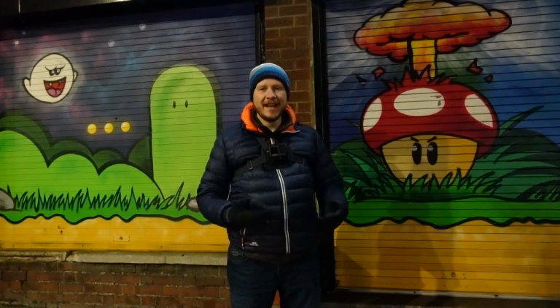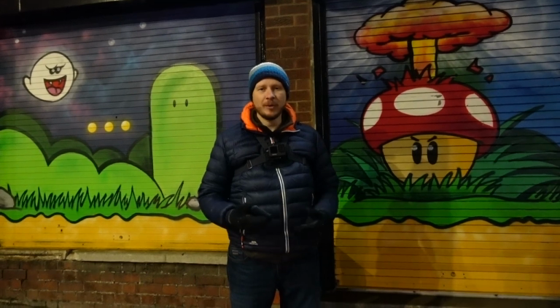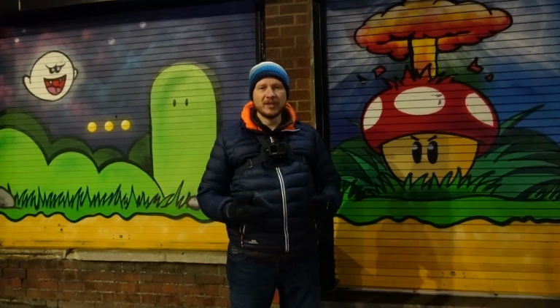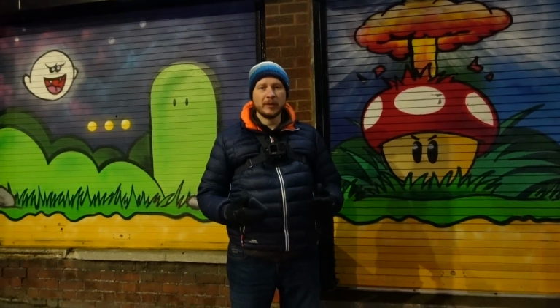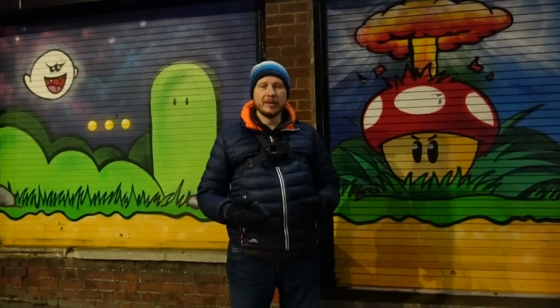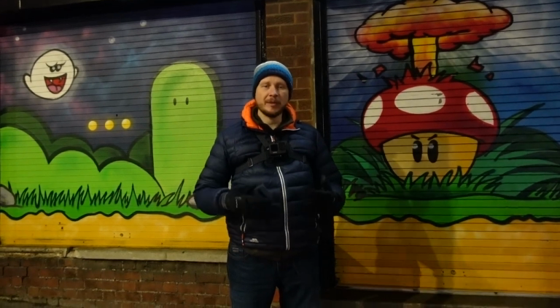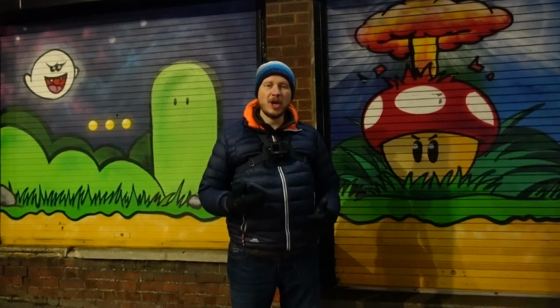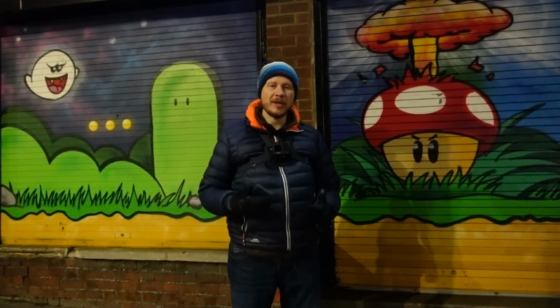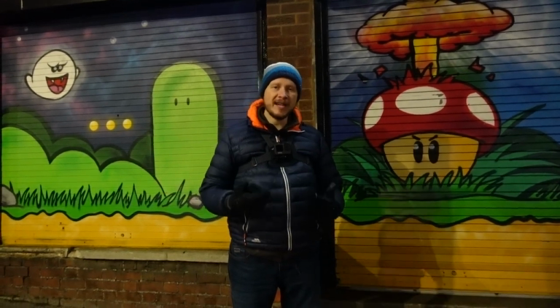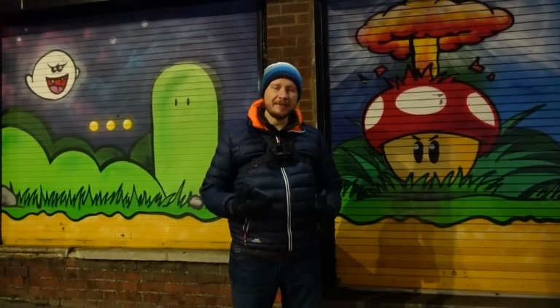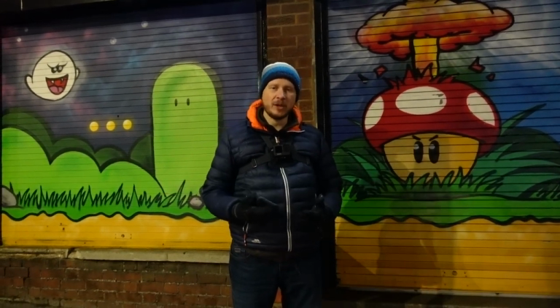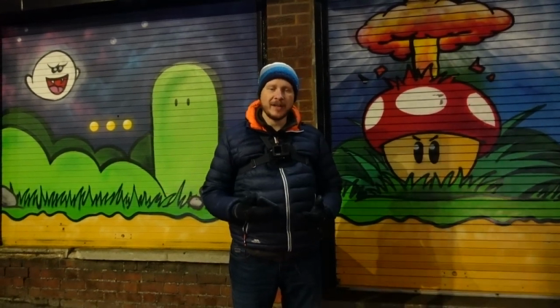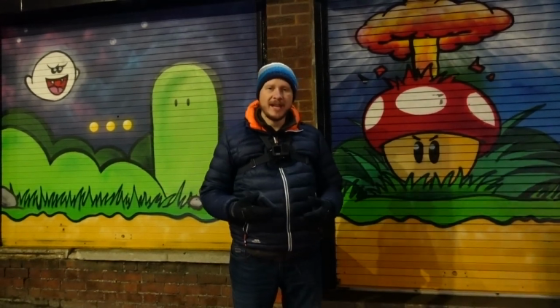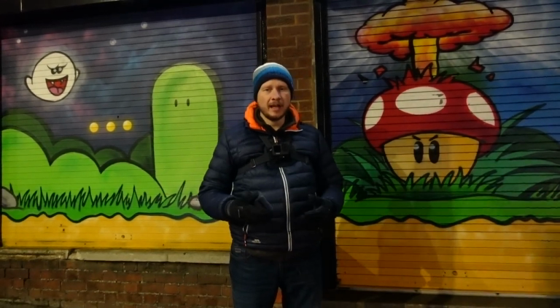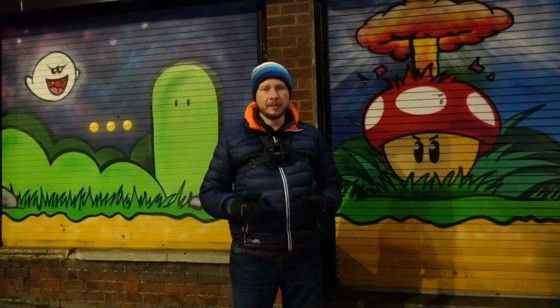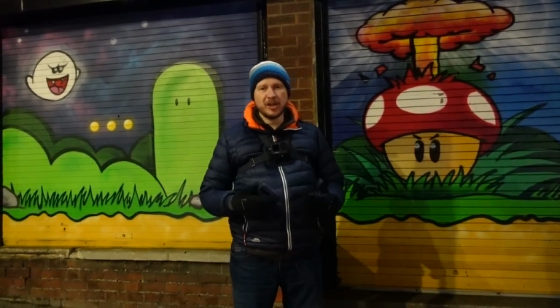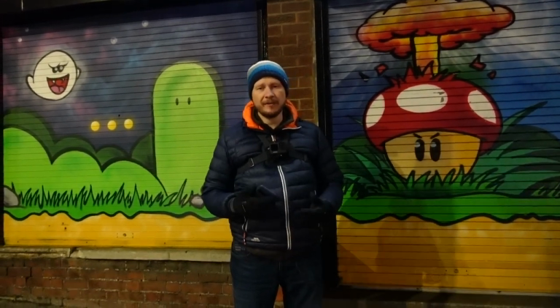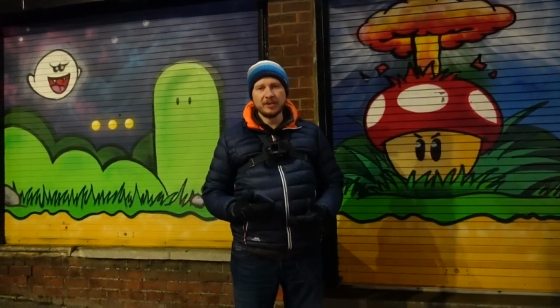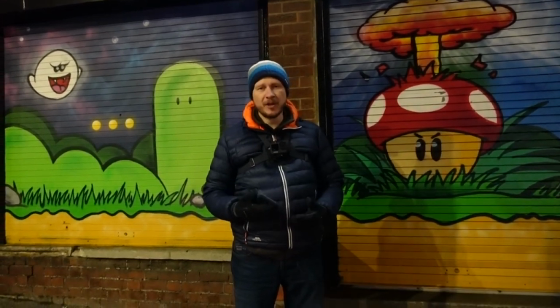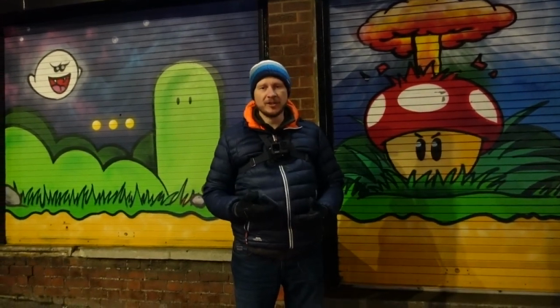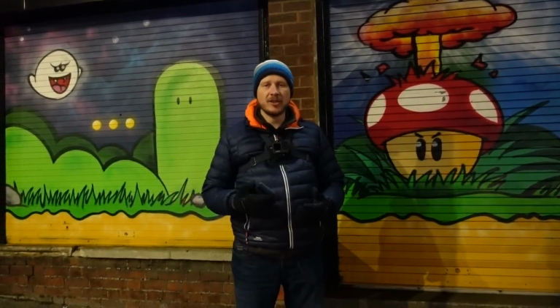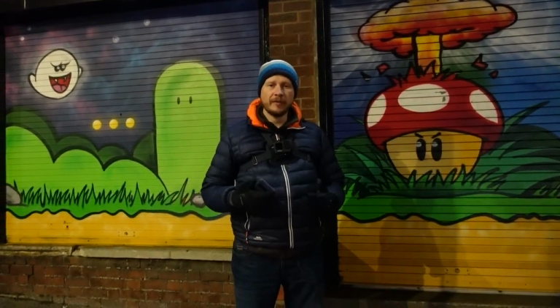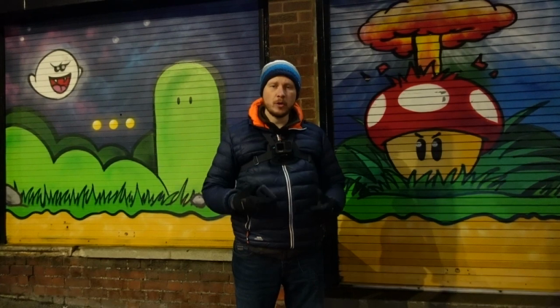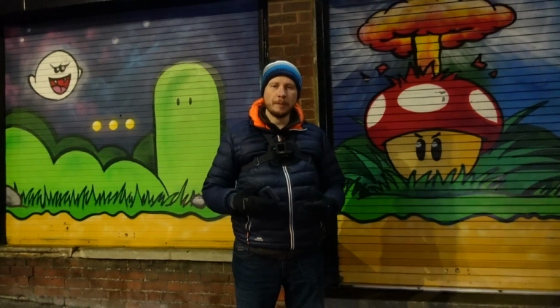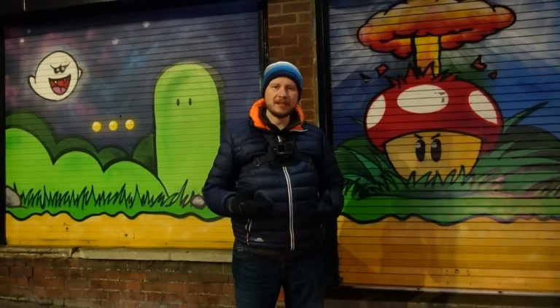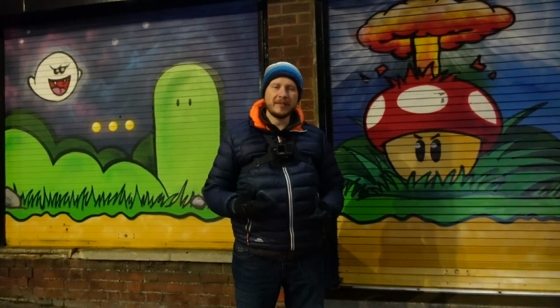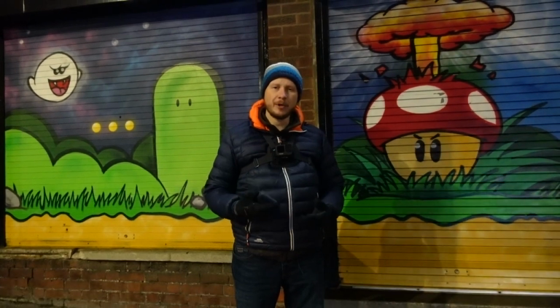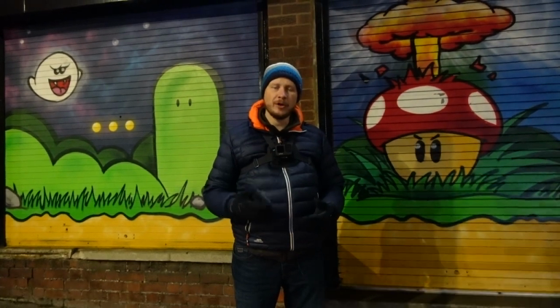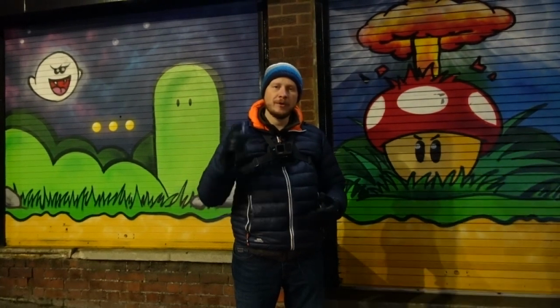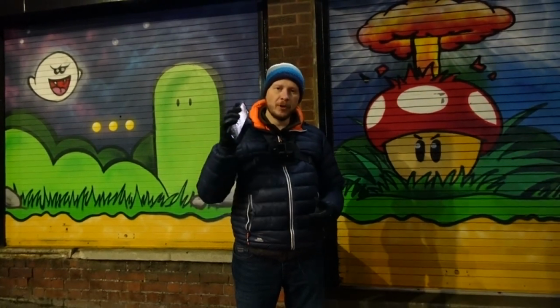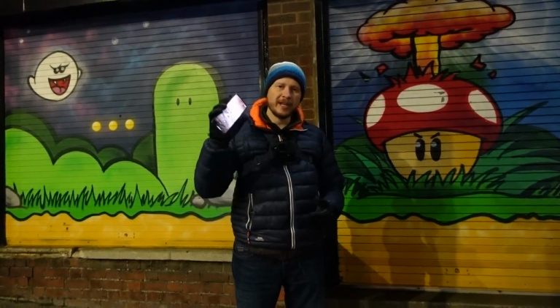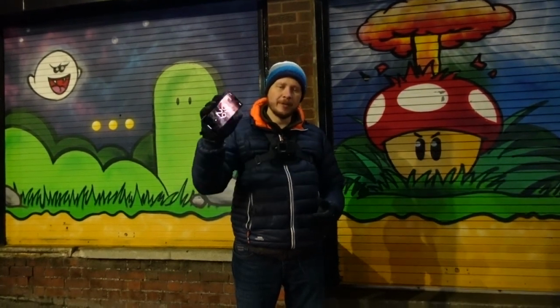Hey everyone, this week we're going to be doing some urban night time photography and I'm going to be sharing my first impressions of the Google Pixel 7 Pro phone camera.